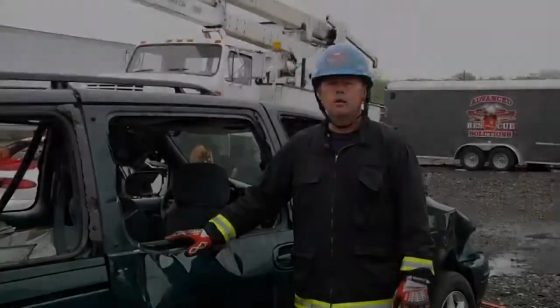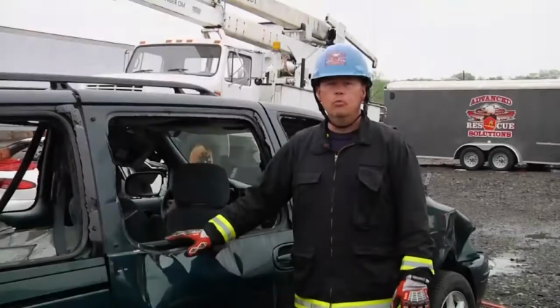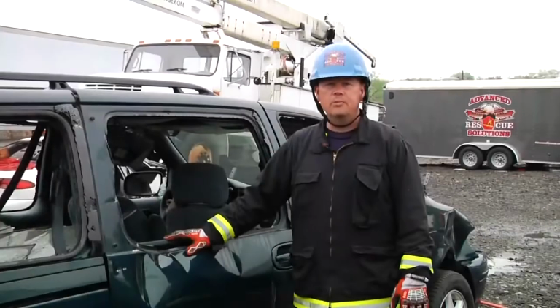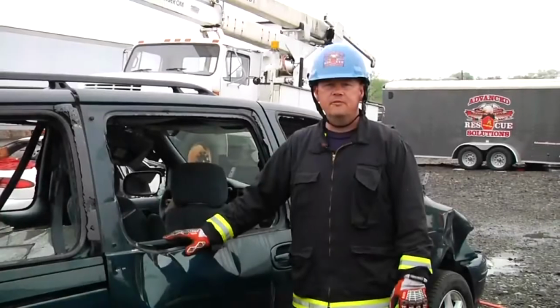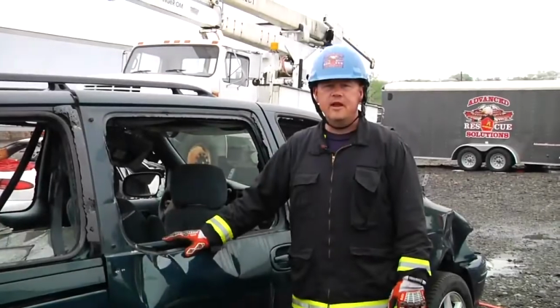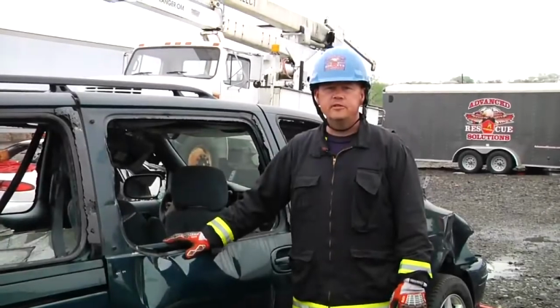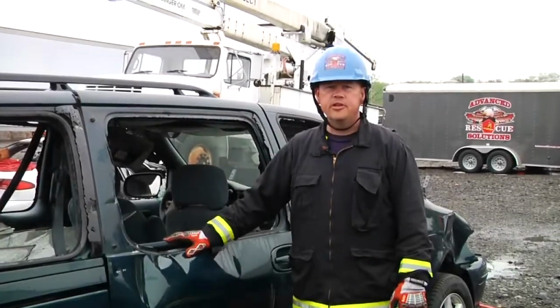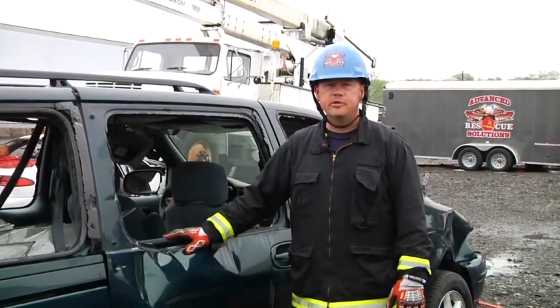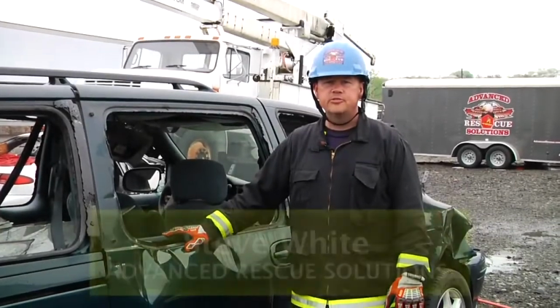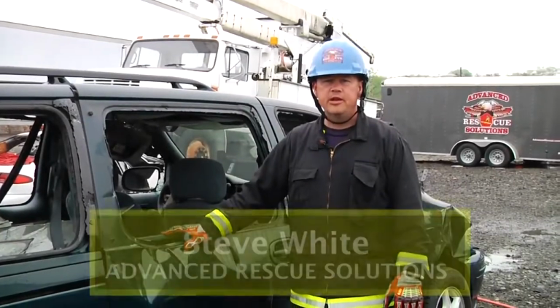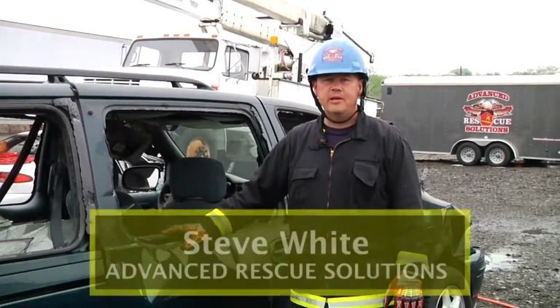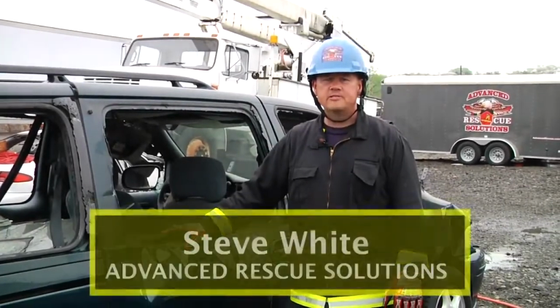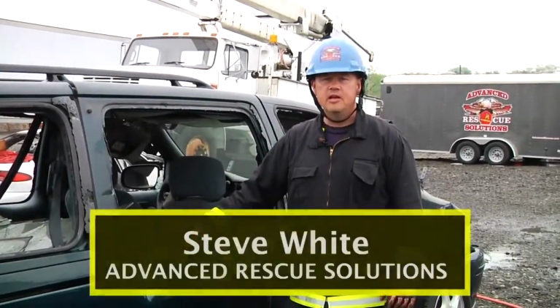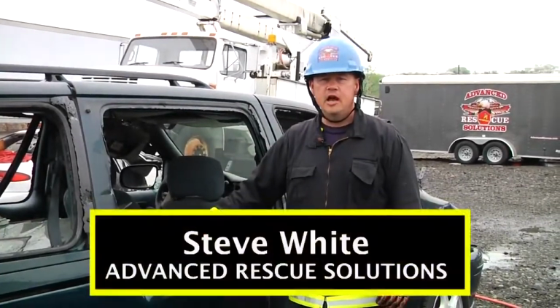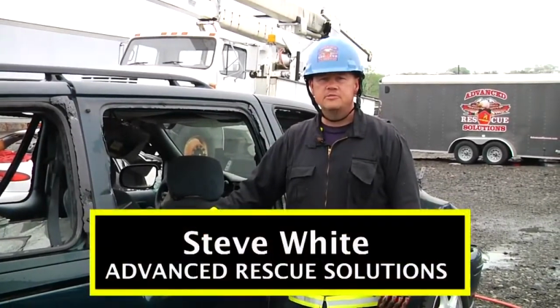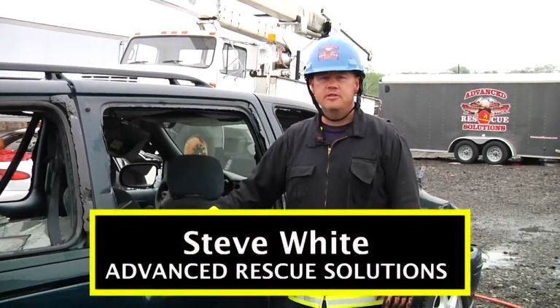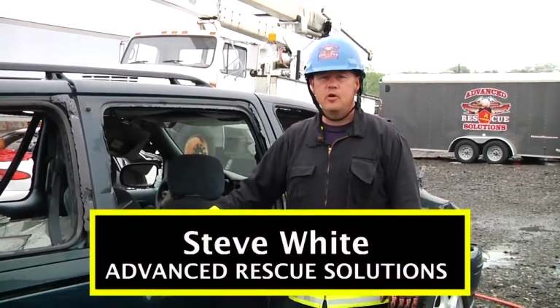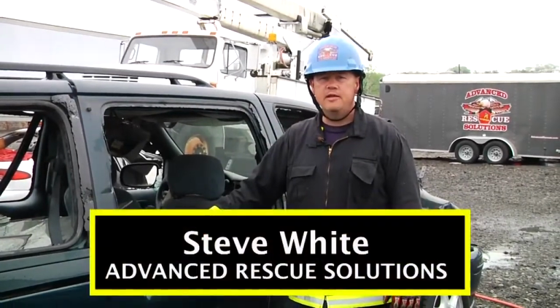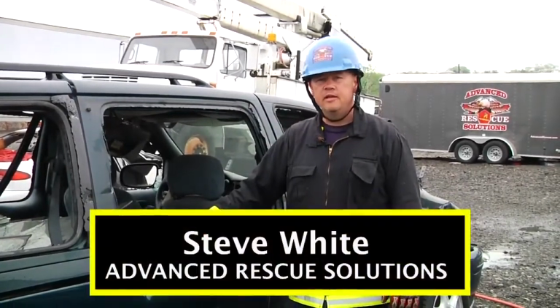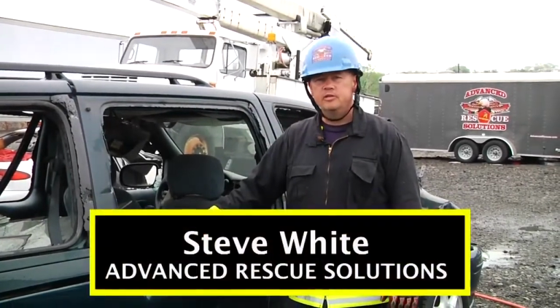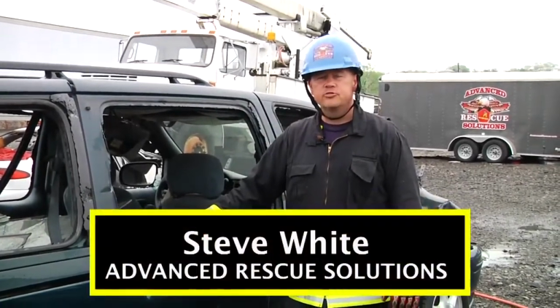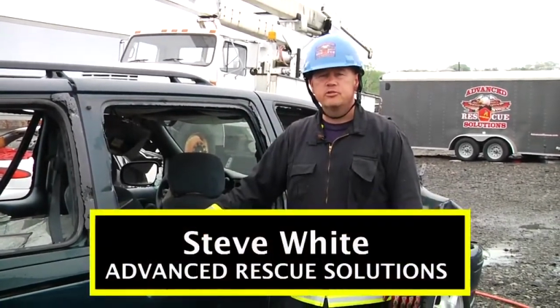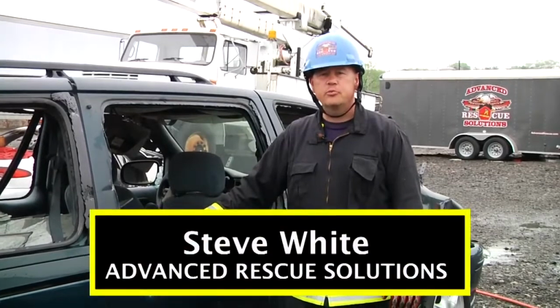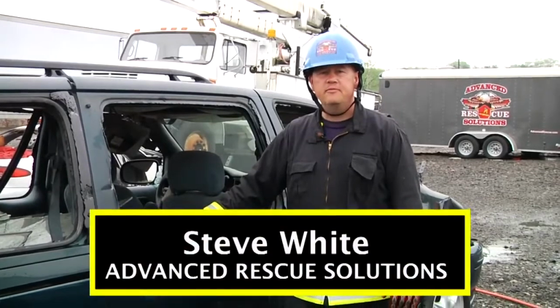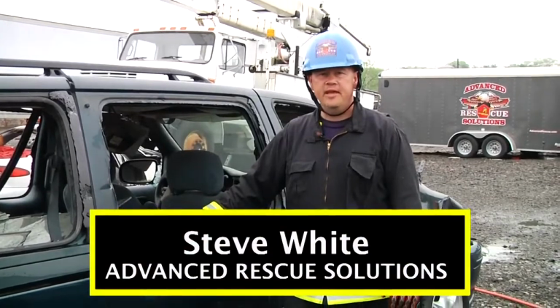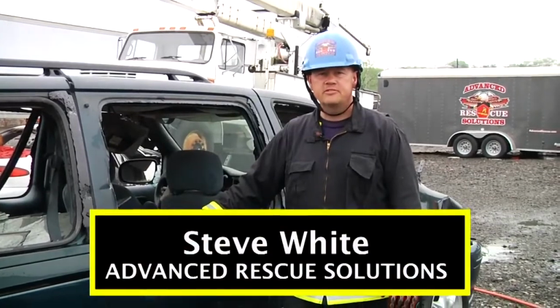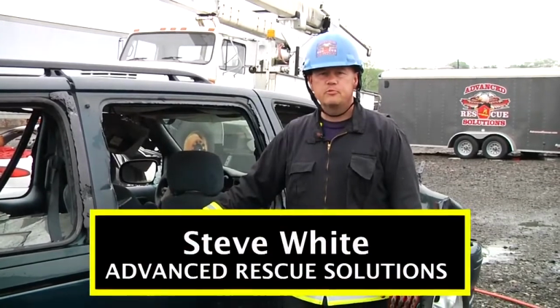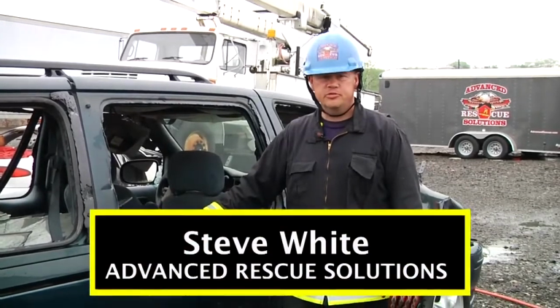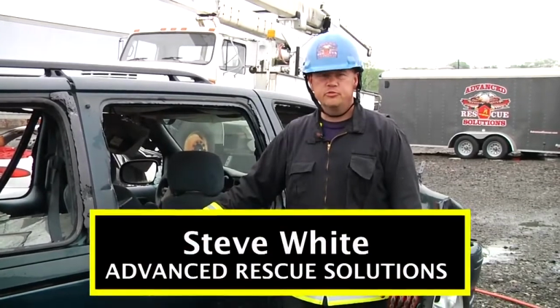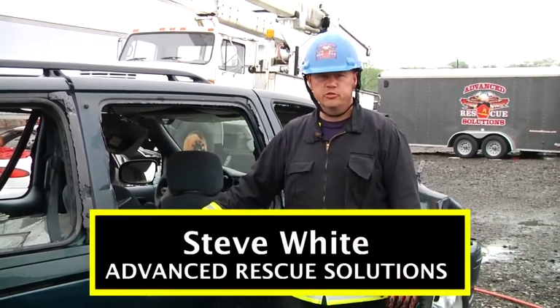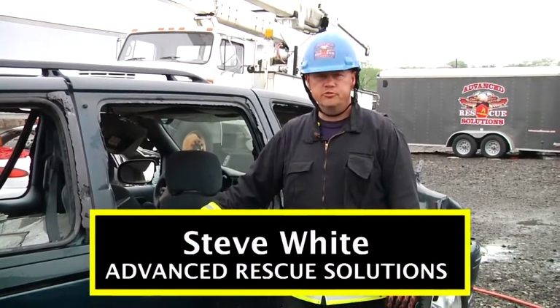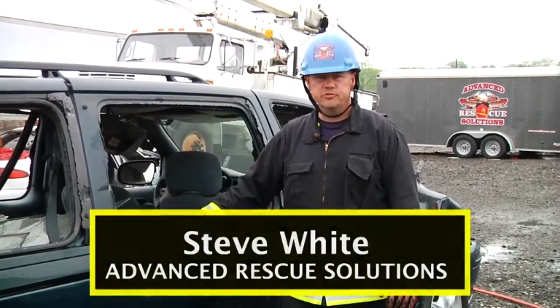Welcome to Fire Engineering's Training Minutes. I'm Steve White, instructor with Advanced Rescue Solutions.